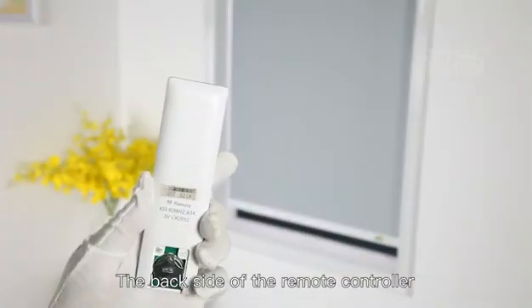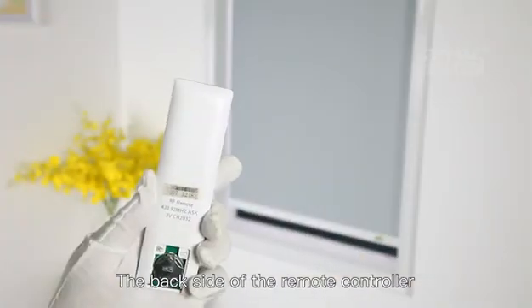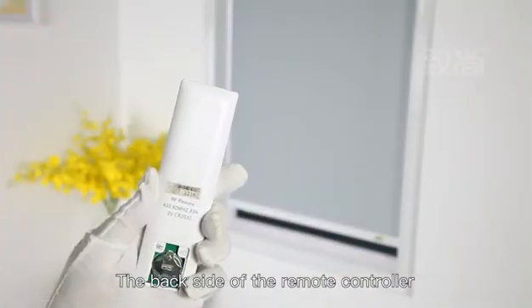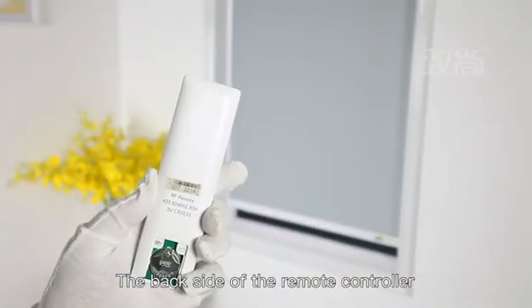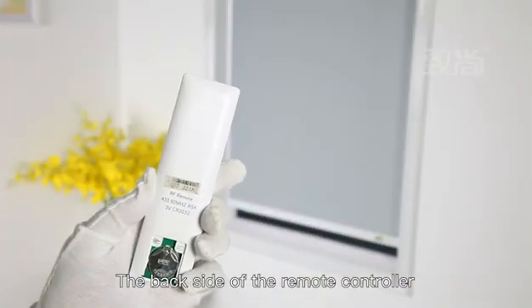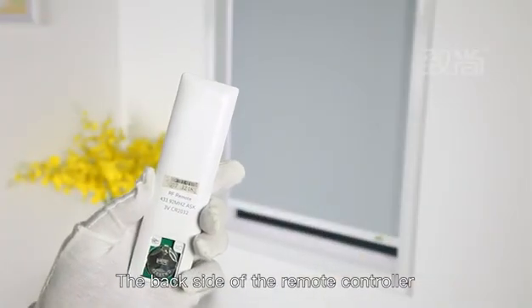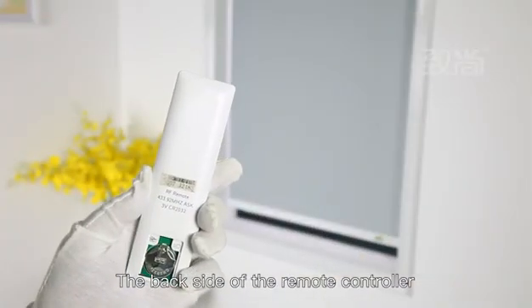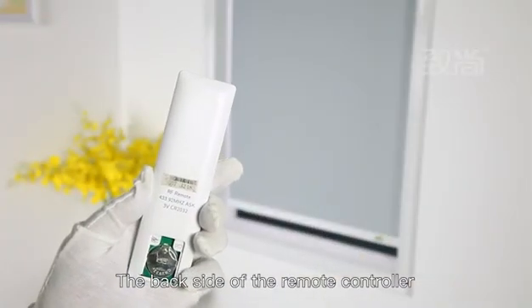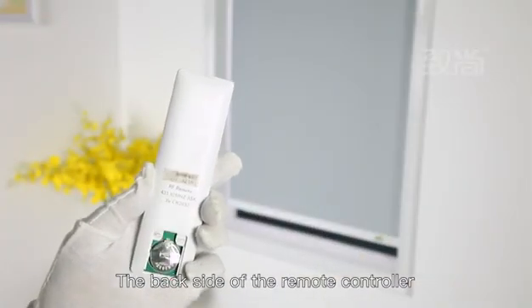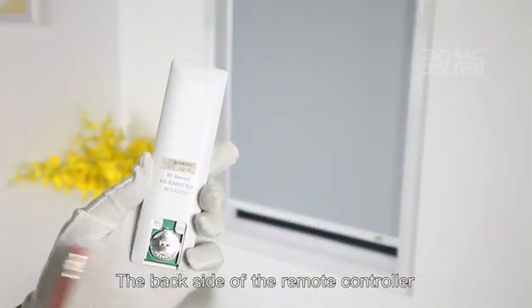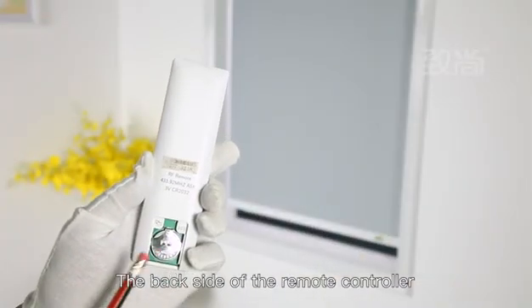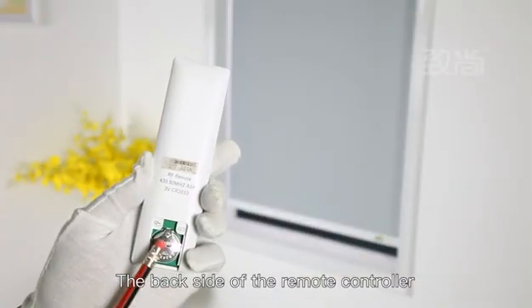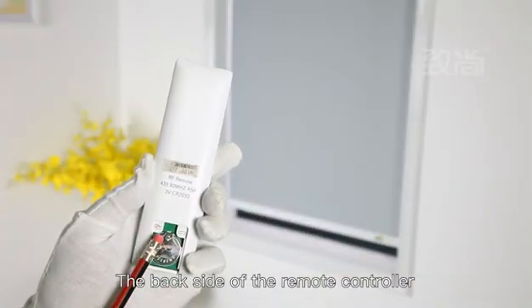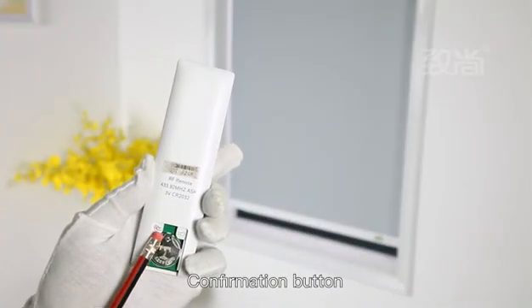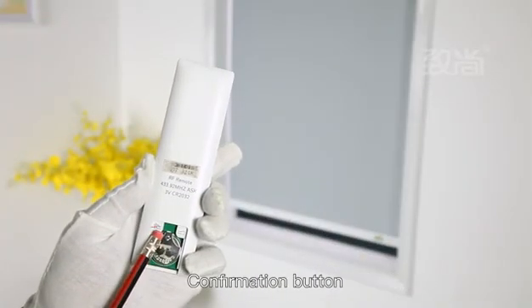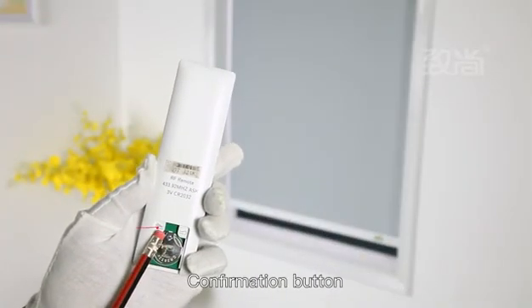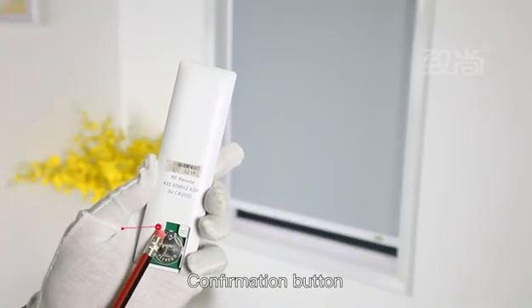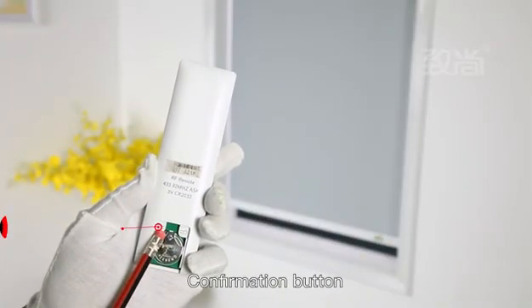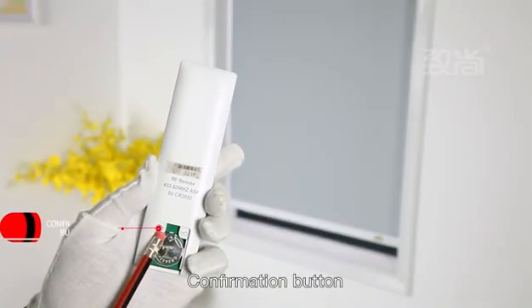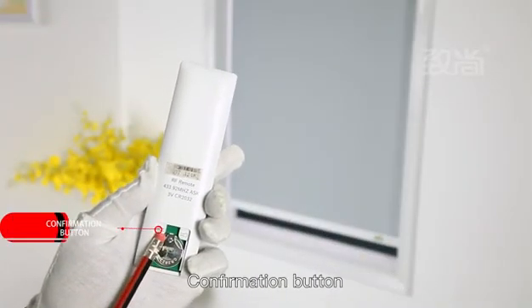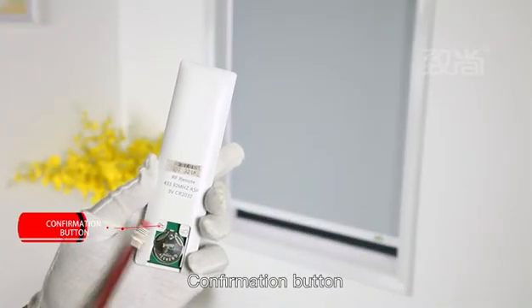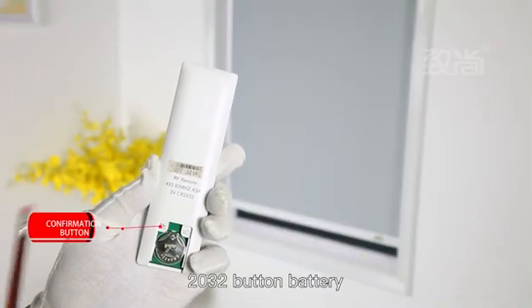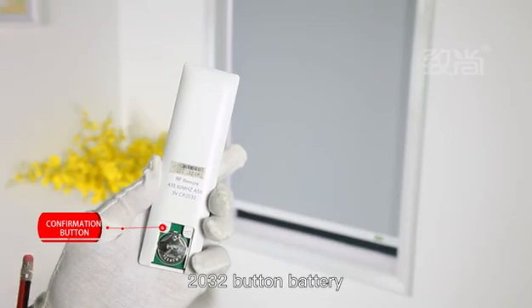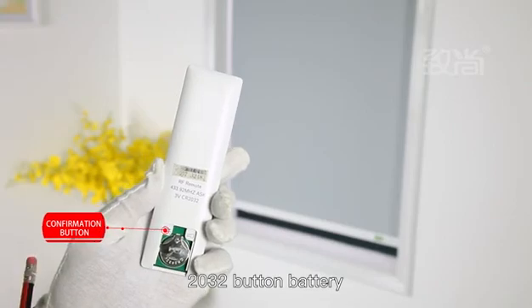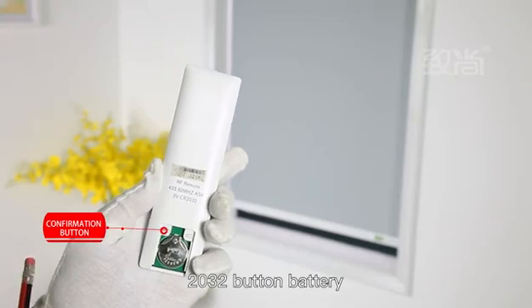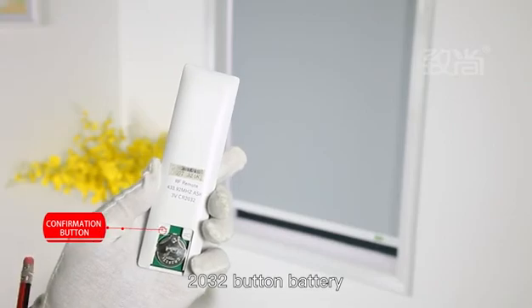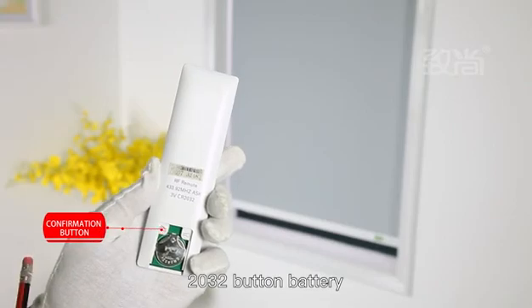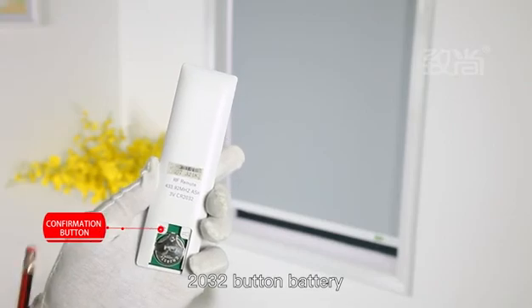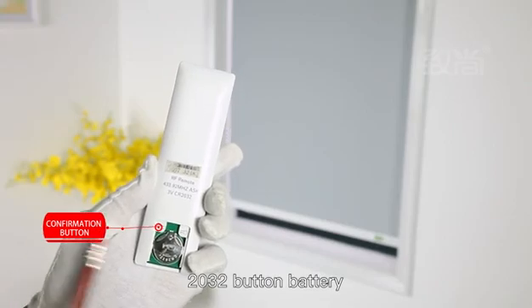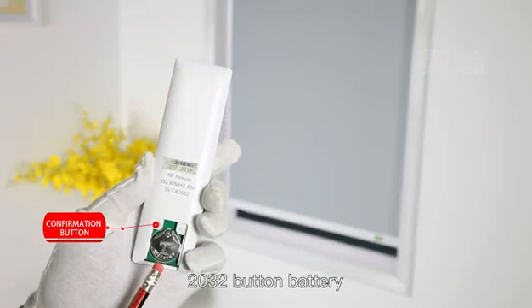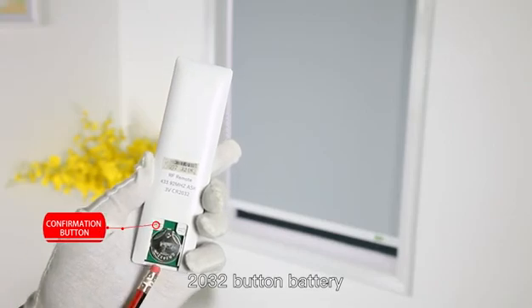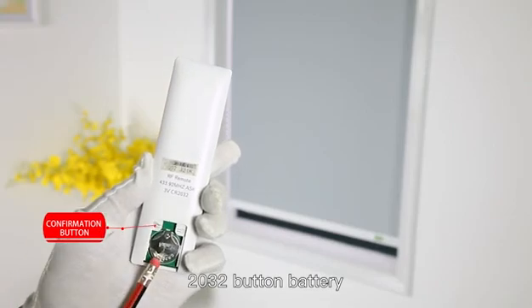The back side of the remote controller has a confirmation button and a 2032 button battery.